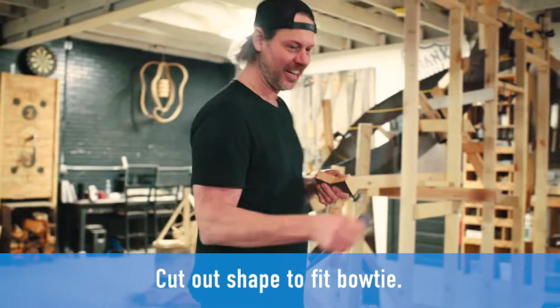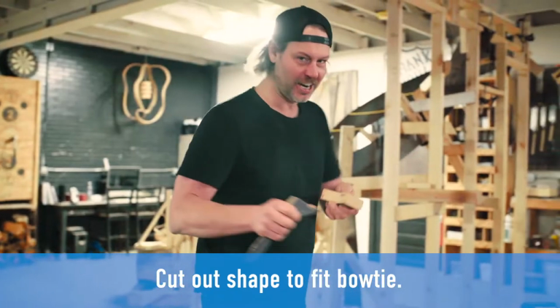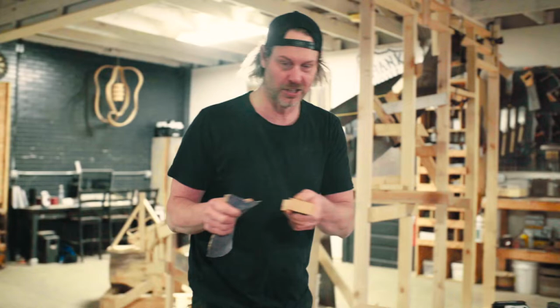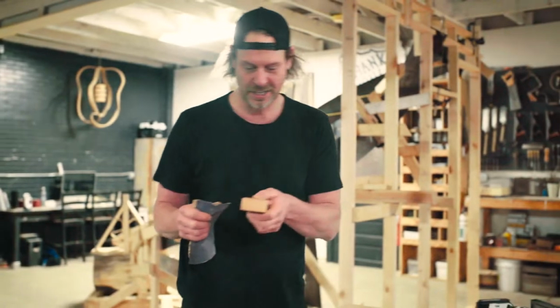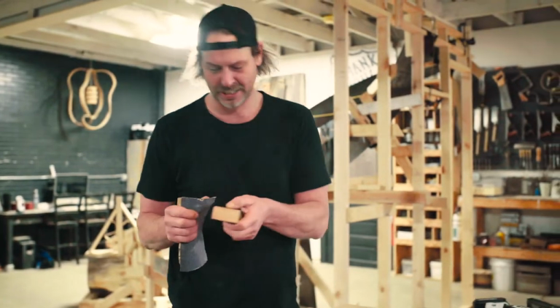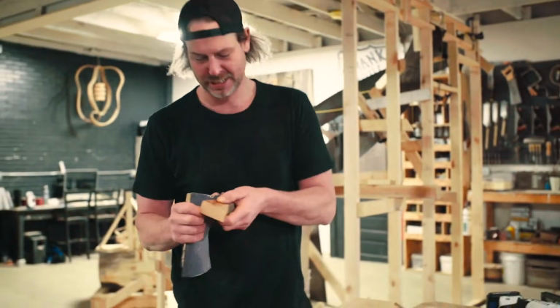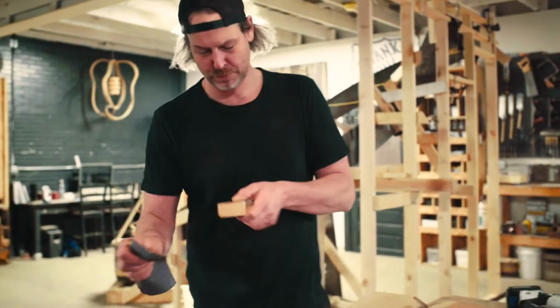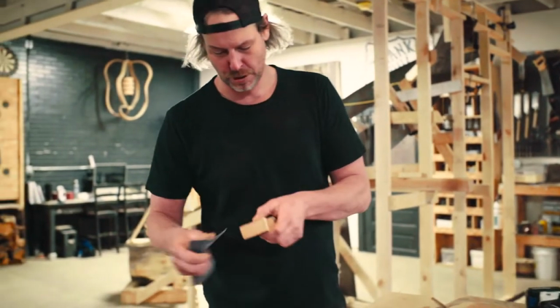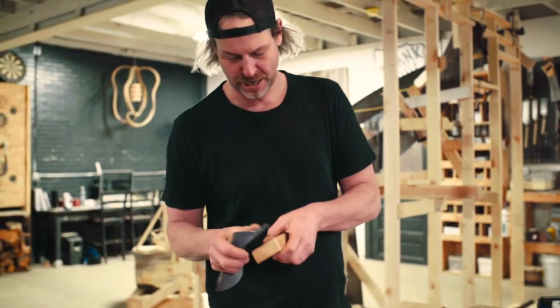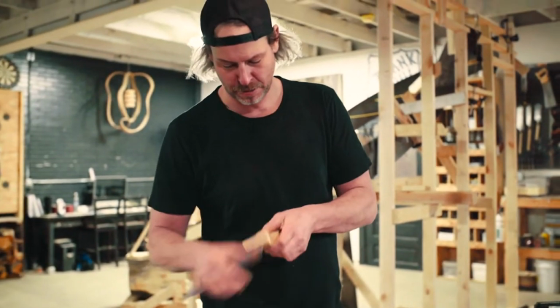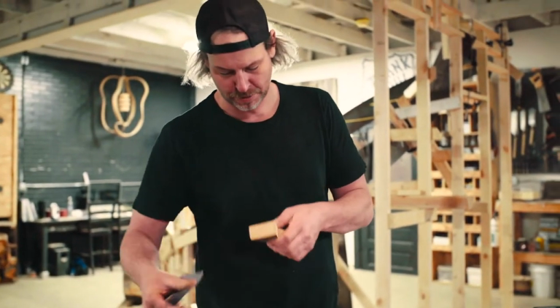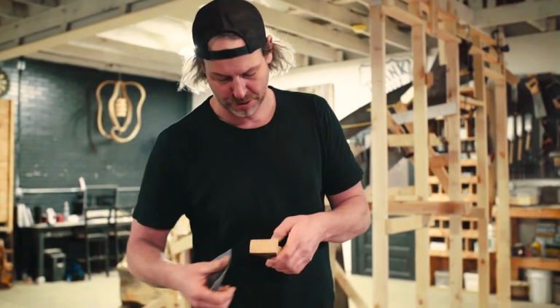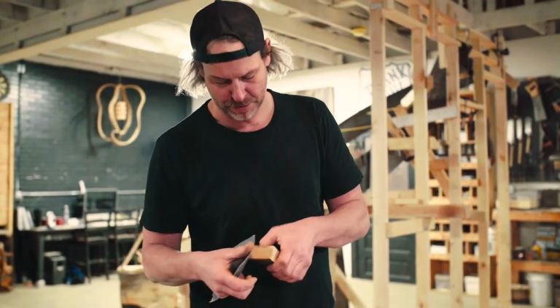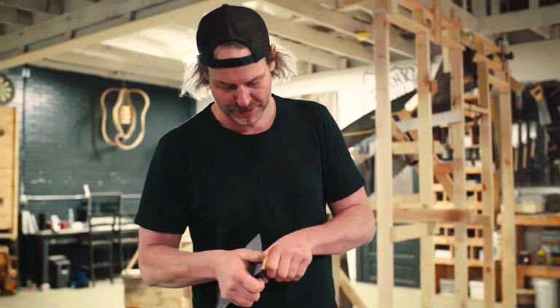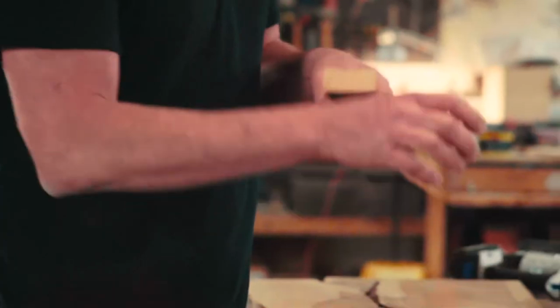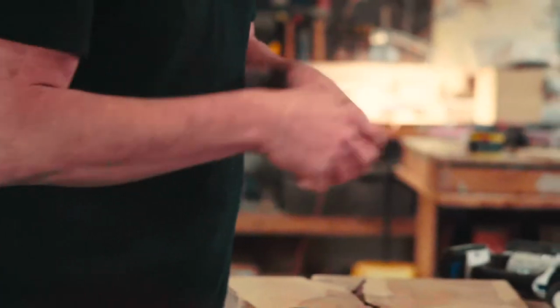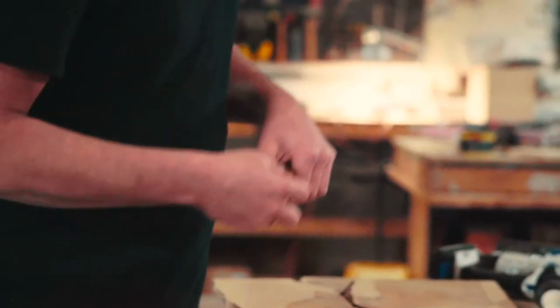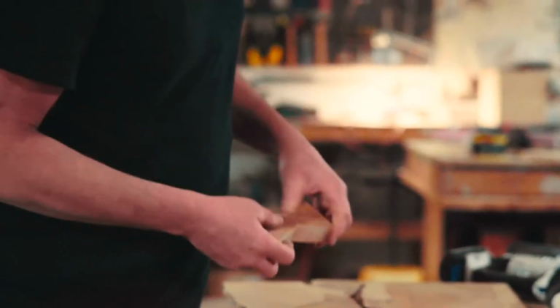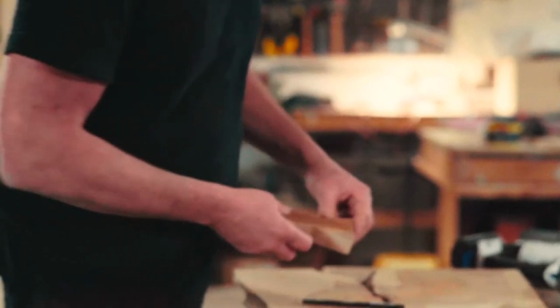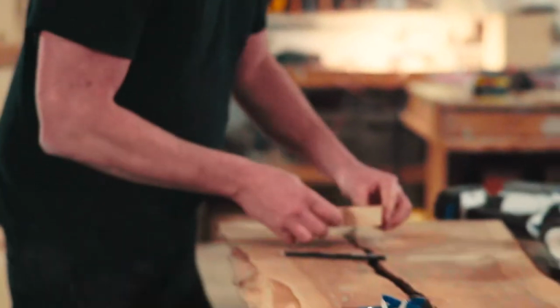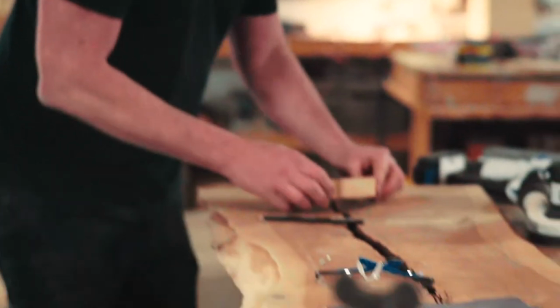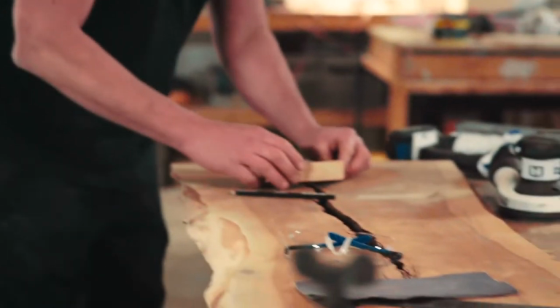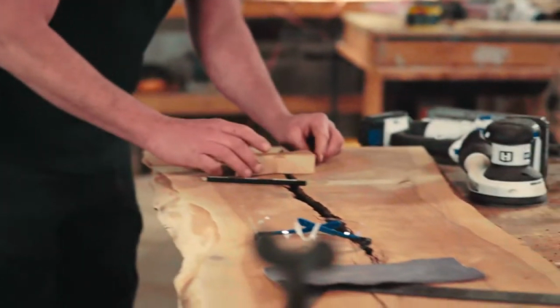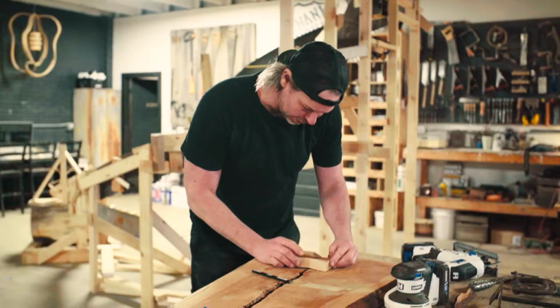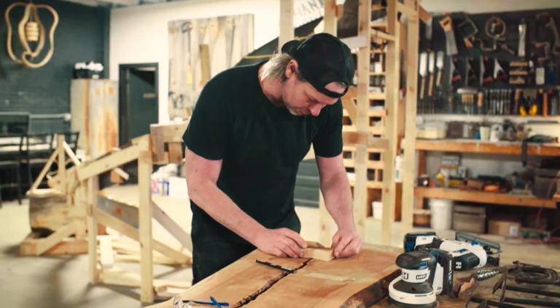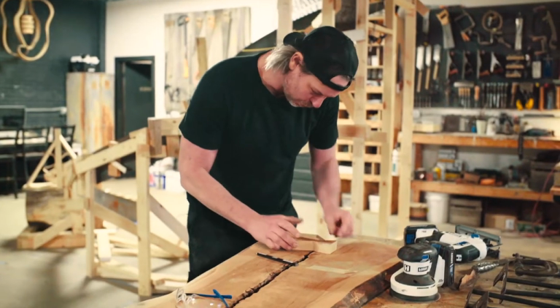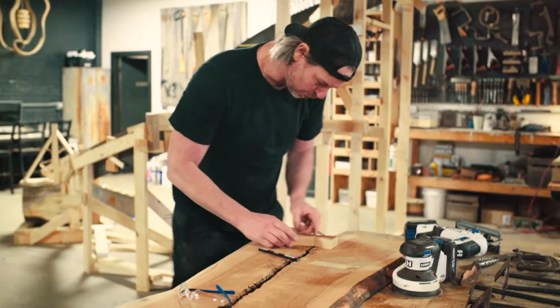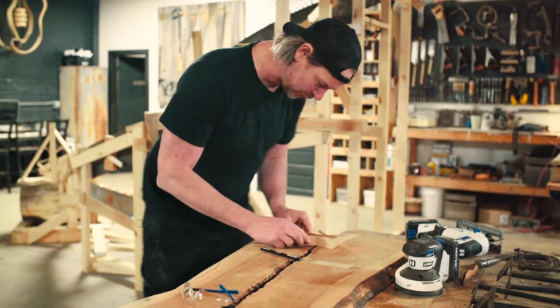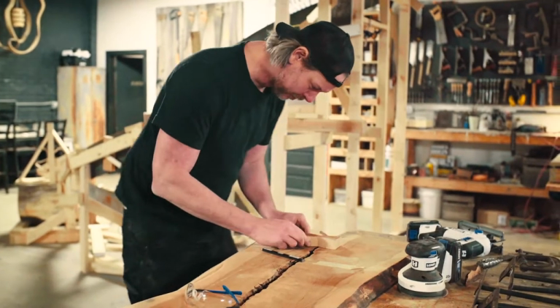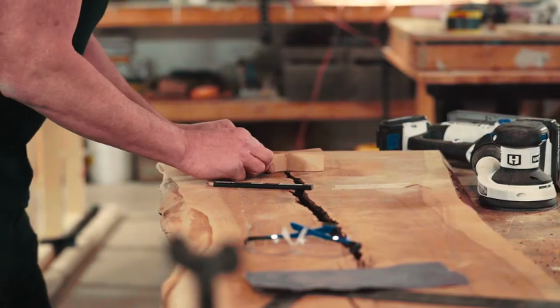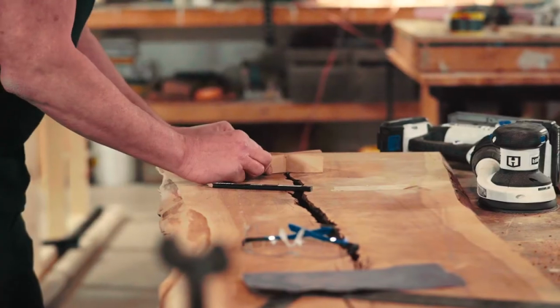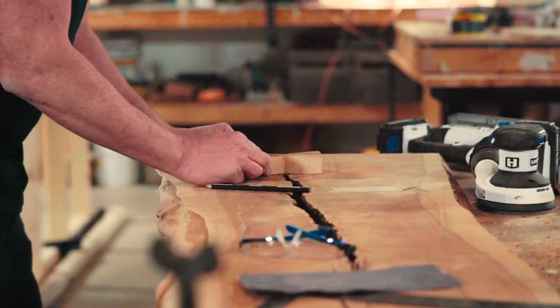All right, so I cleaned this bow tie up a little bit and now I'm gonna insert it into the board right there.